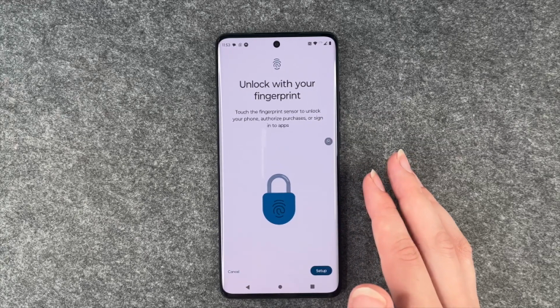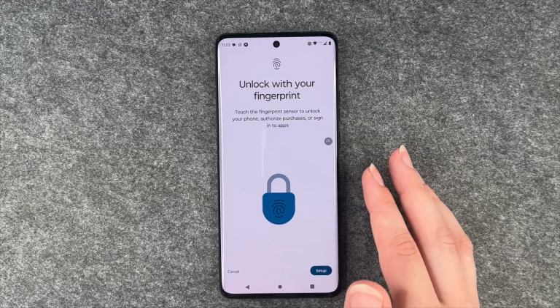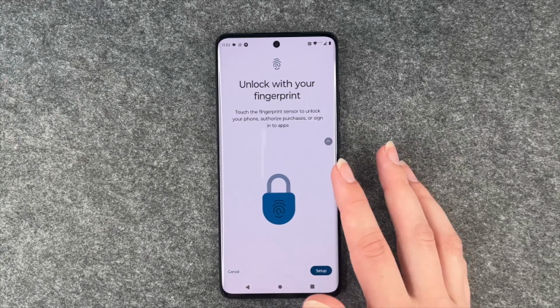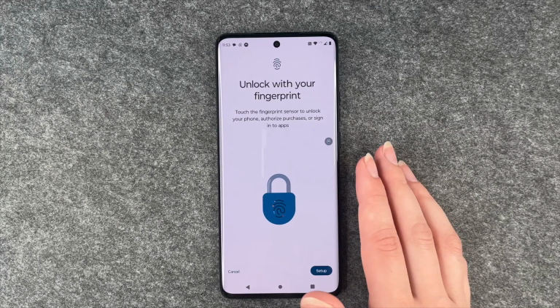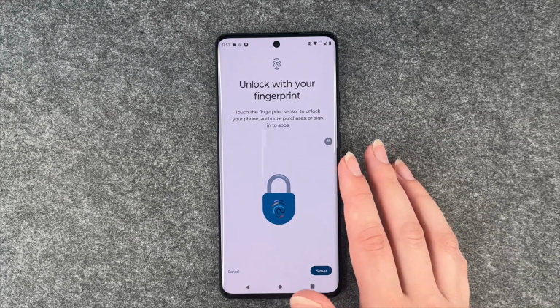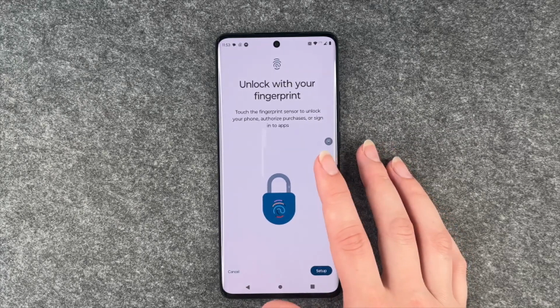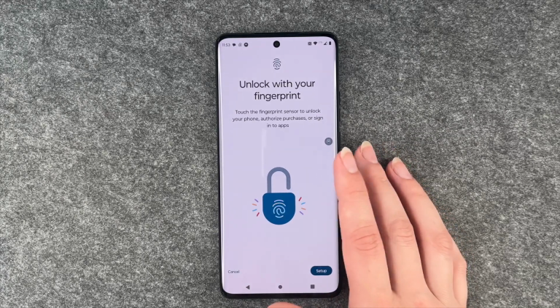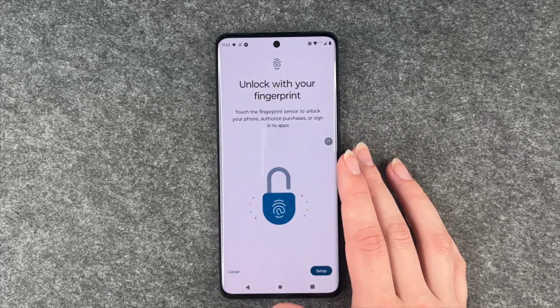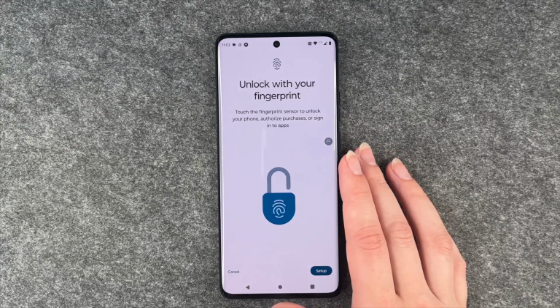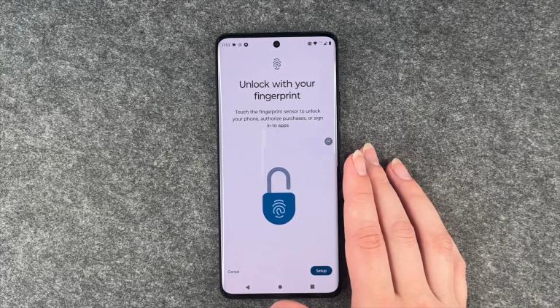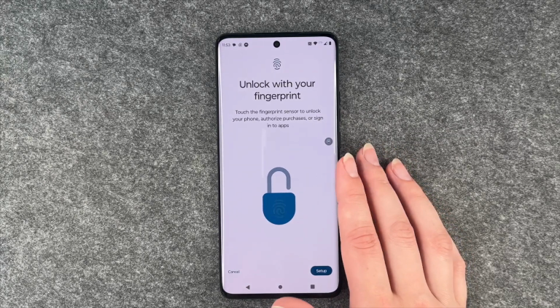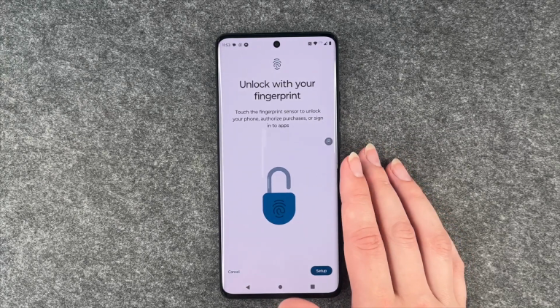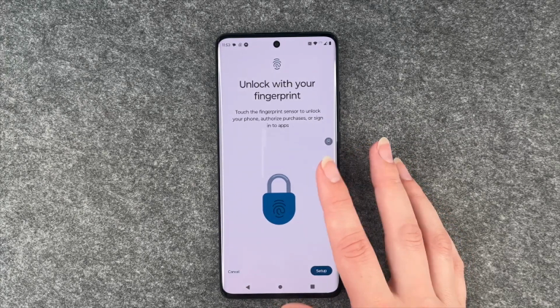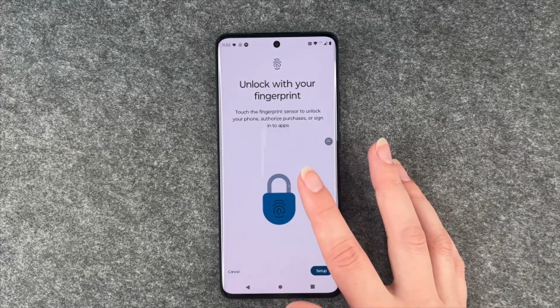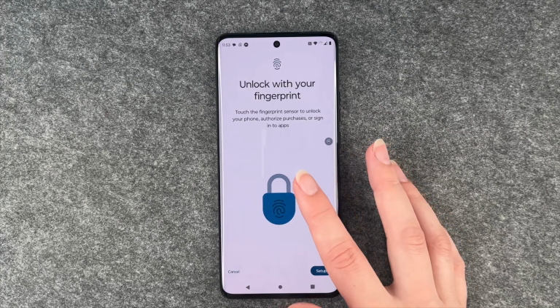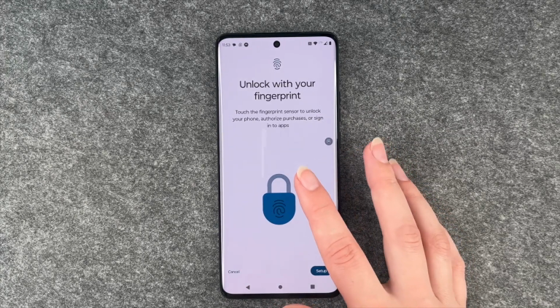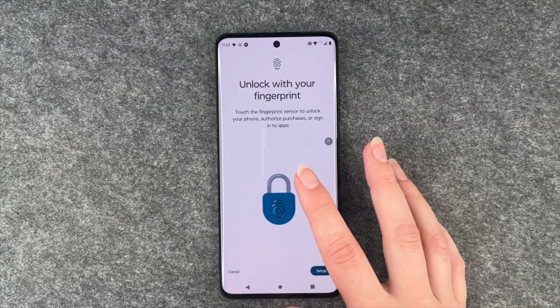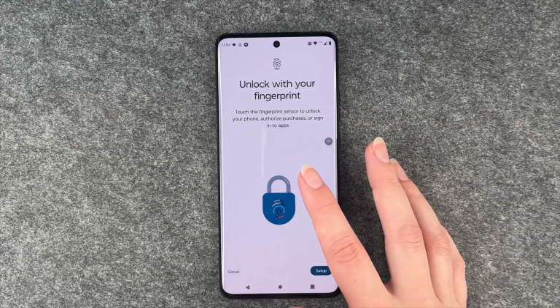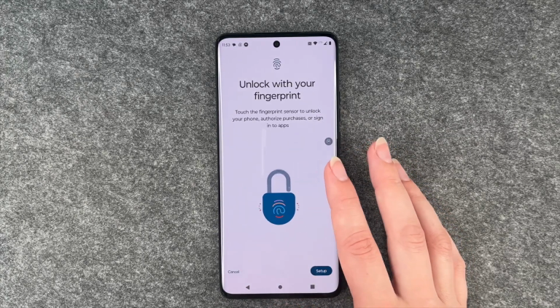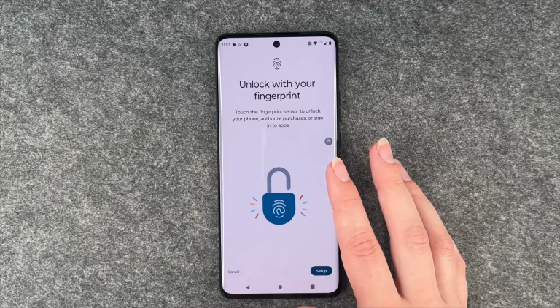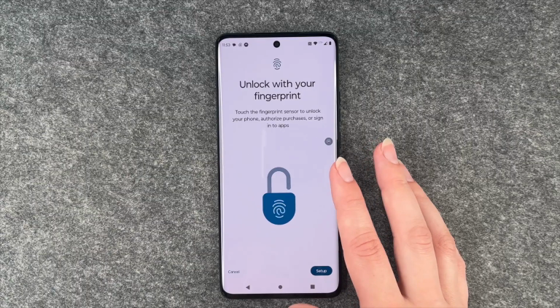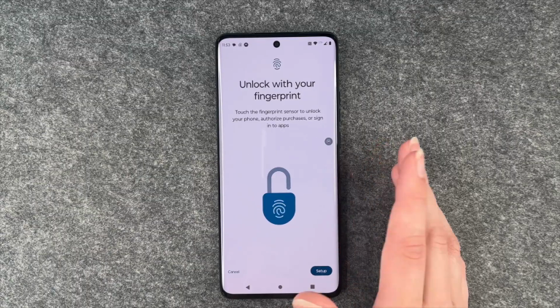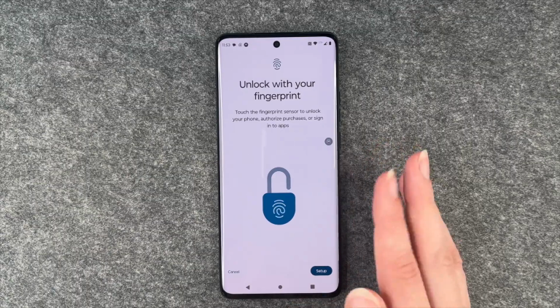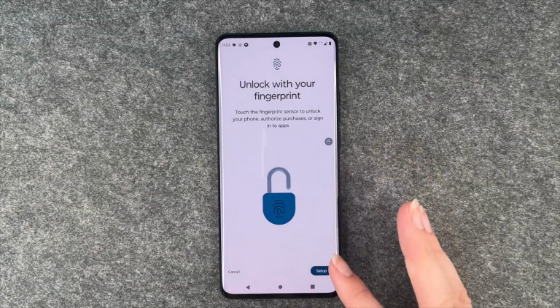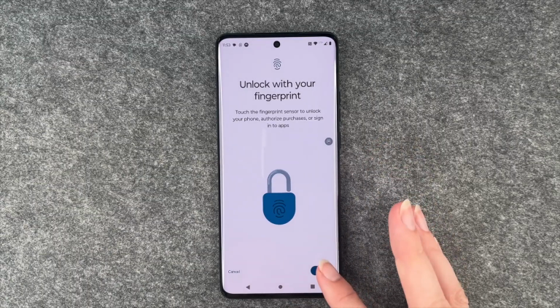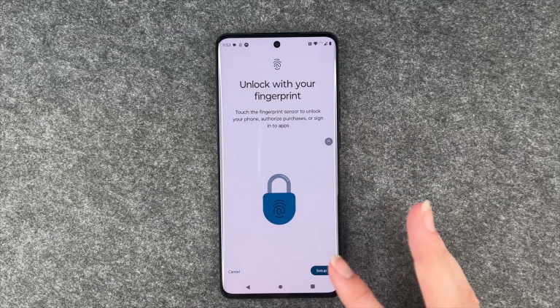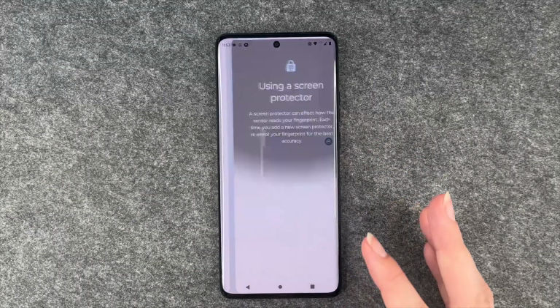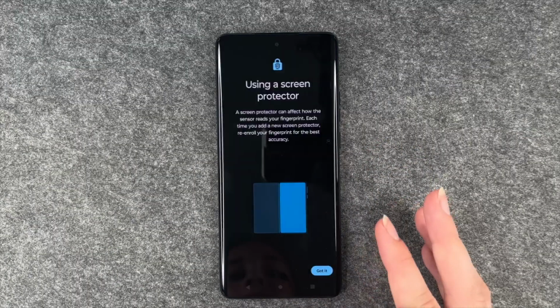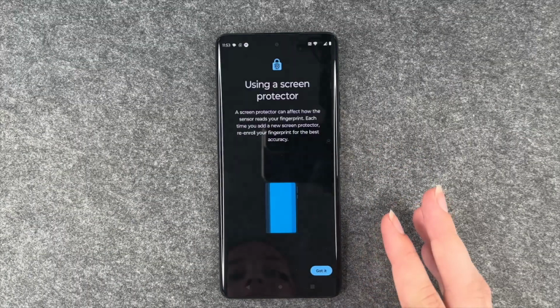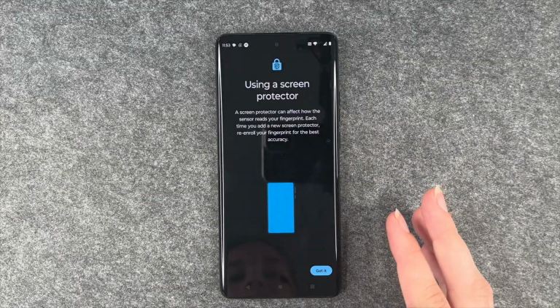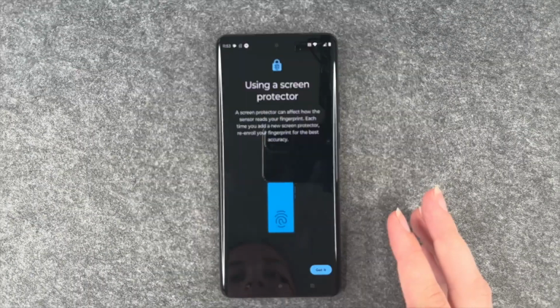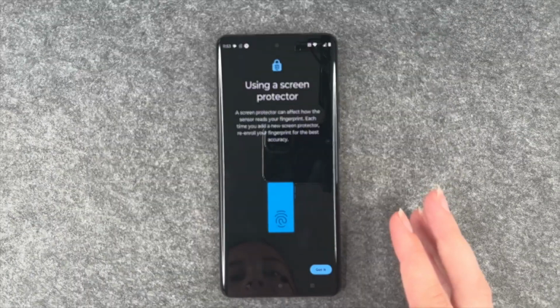Unlock with your fingerprint. Touch the fingerprint sensor to unlock your phone. Authorize purchases or sign into apps. Set up.